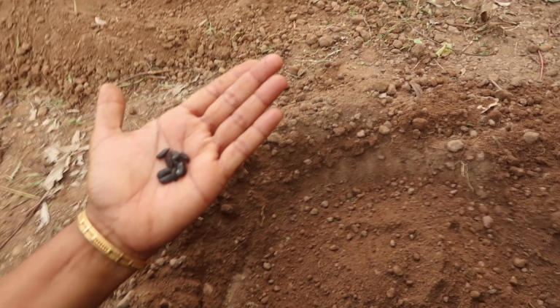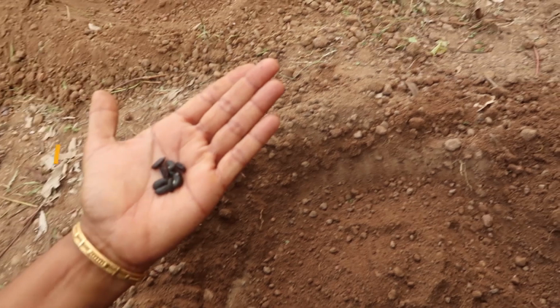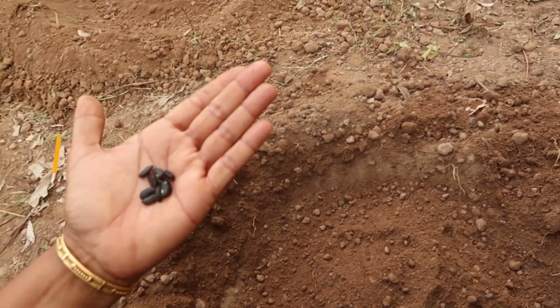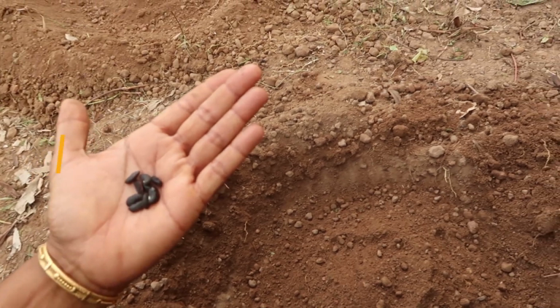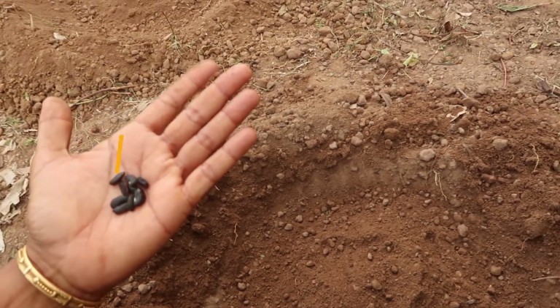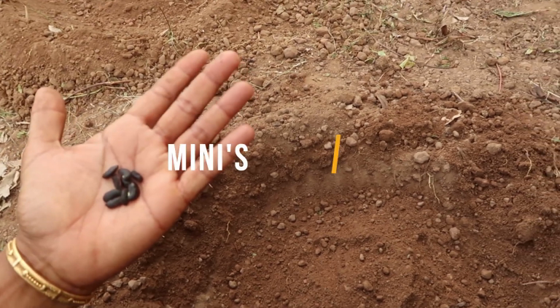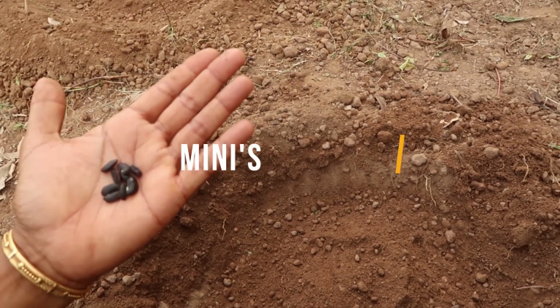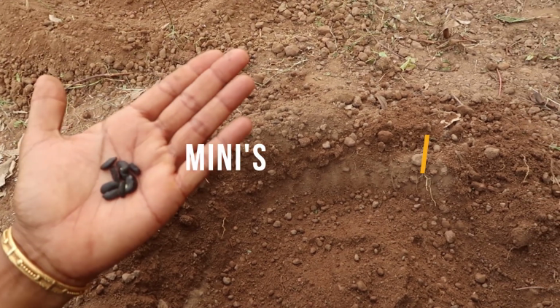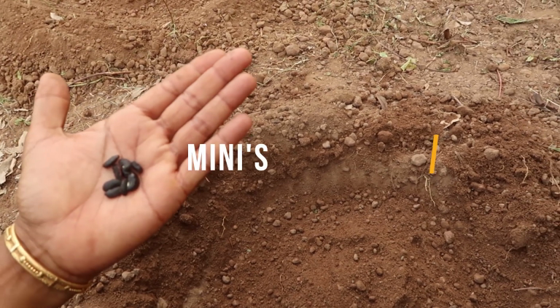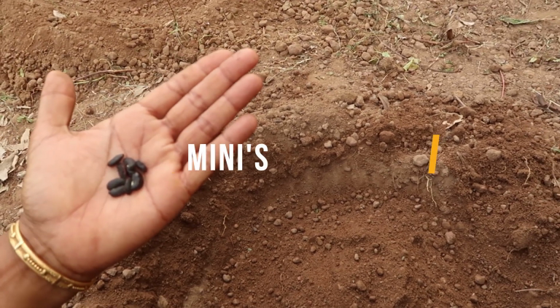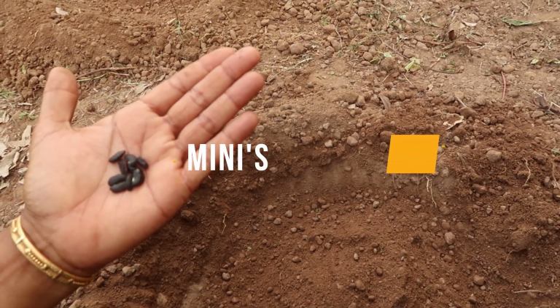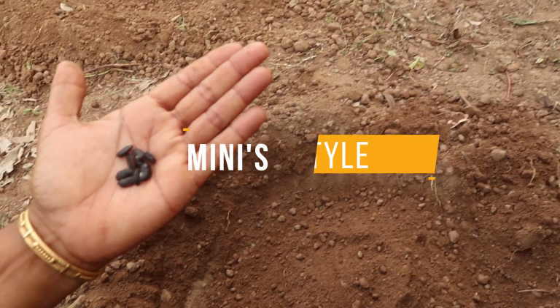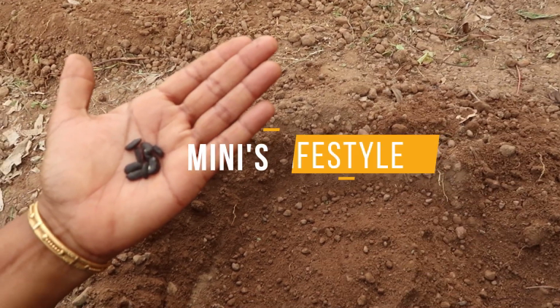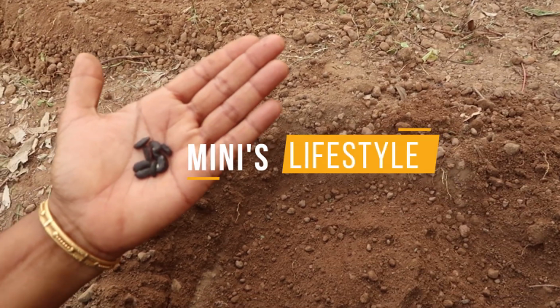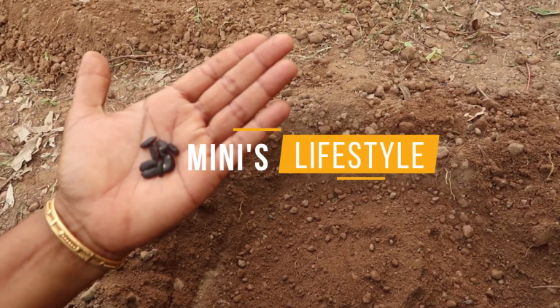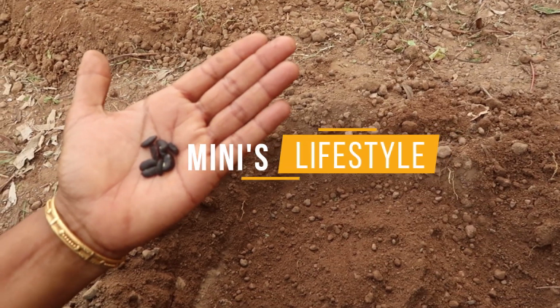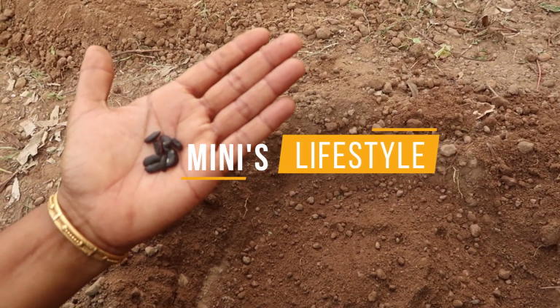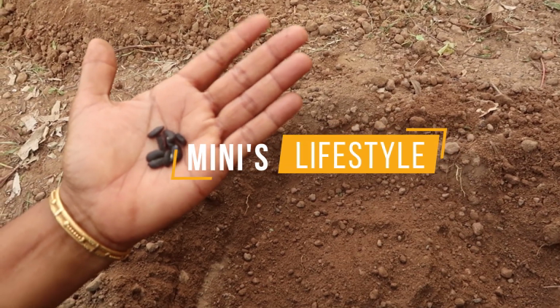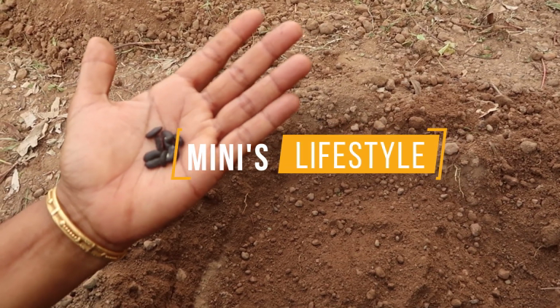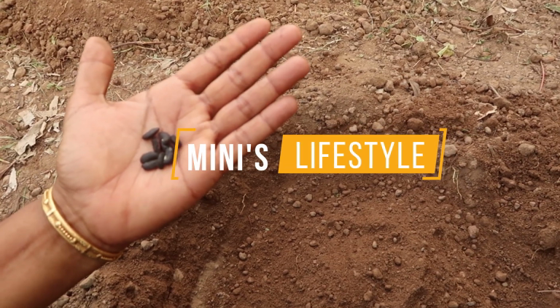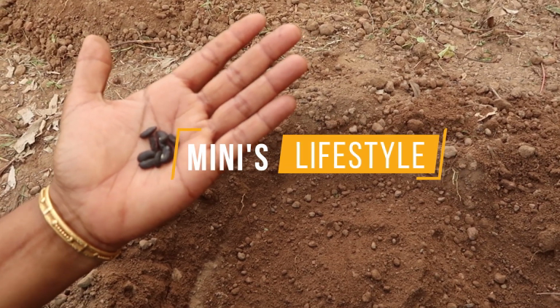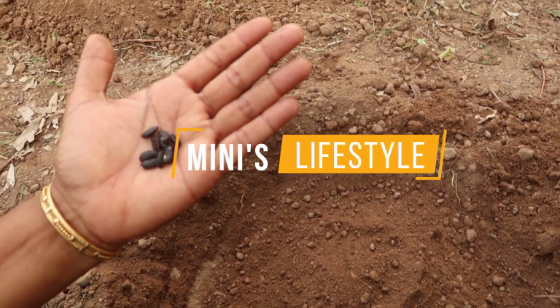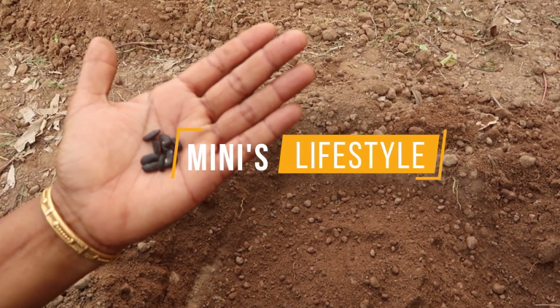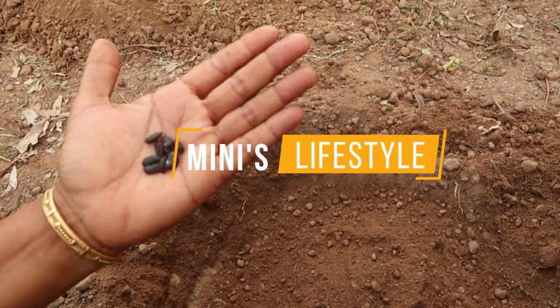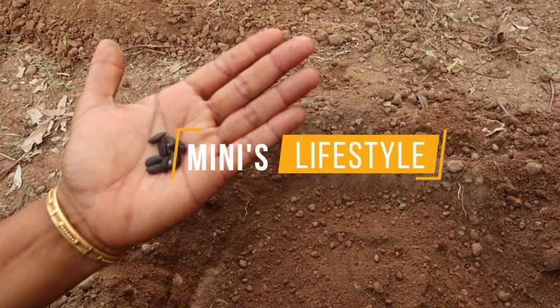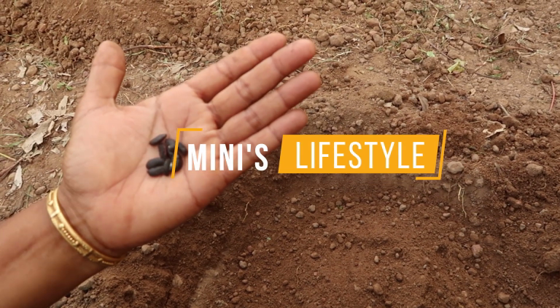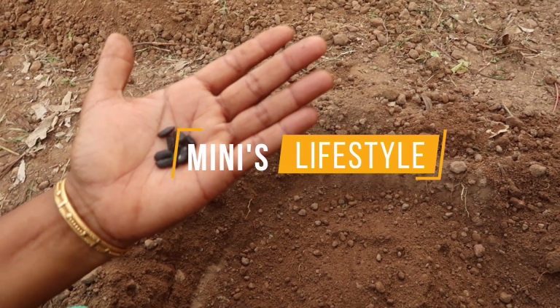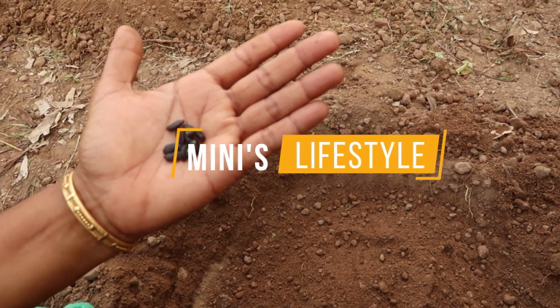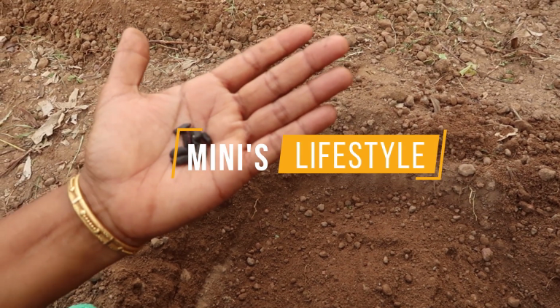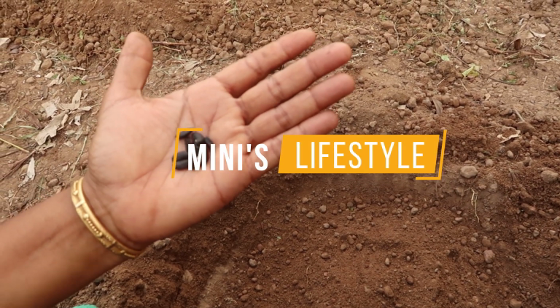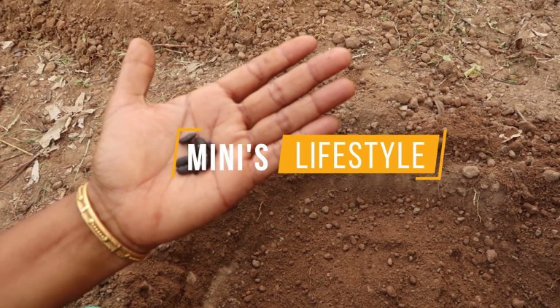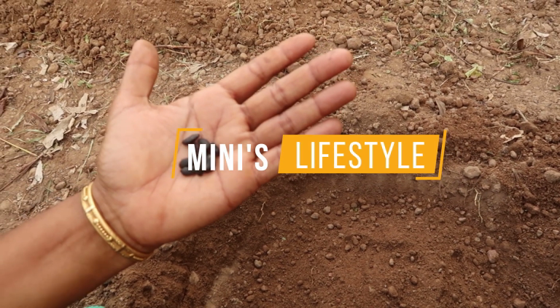Hello, I am Minnie. Welcome to Minnie's Lifestyle. I am going to make a bag of water.